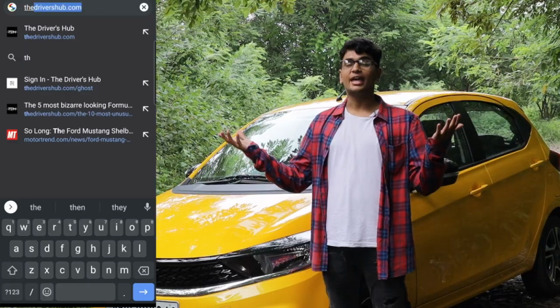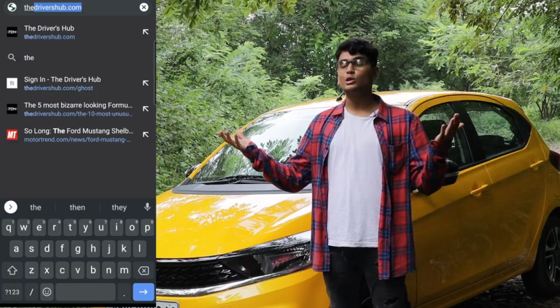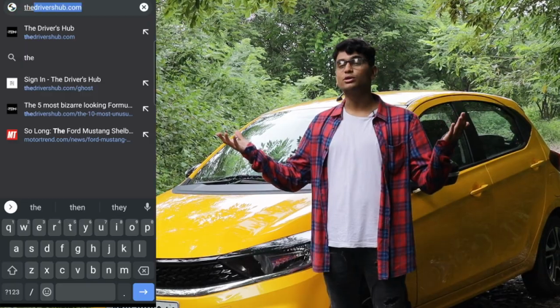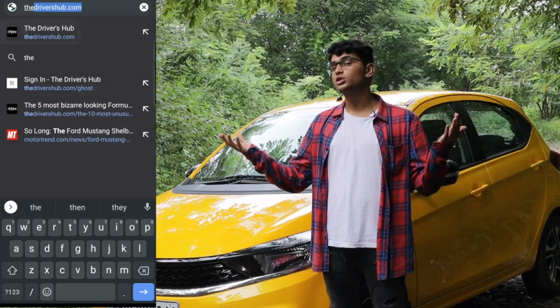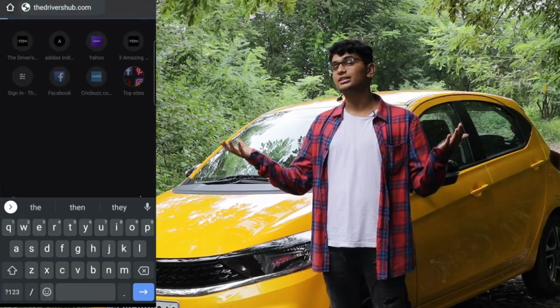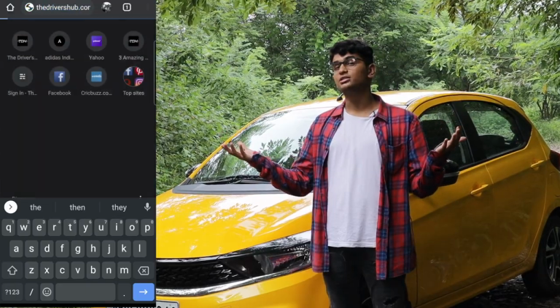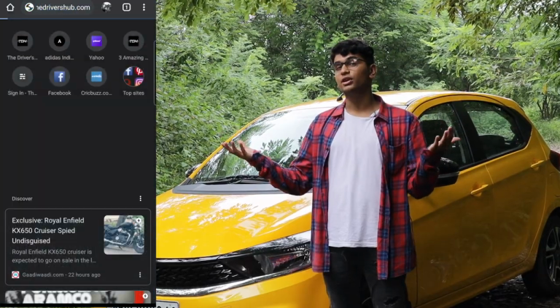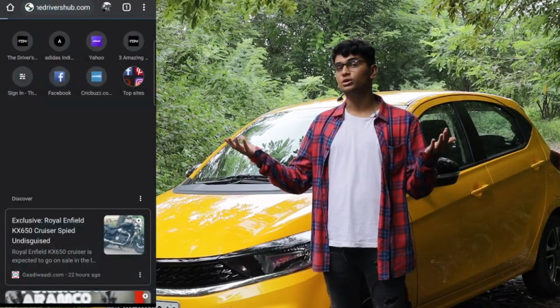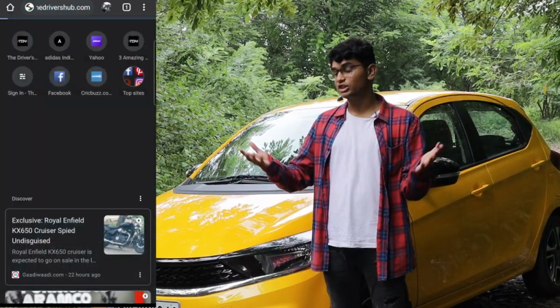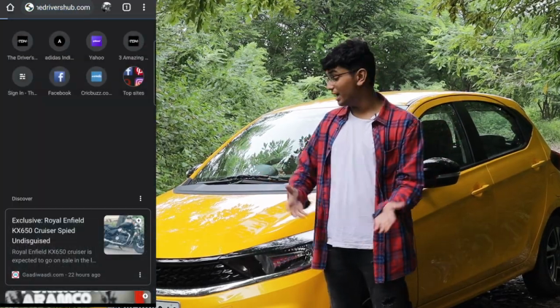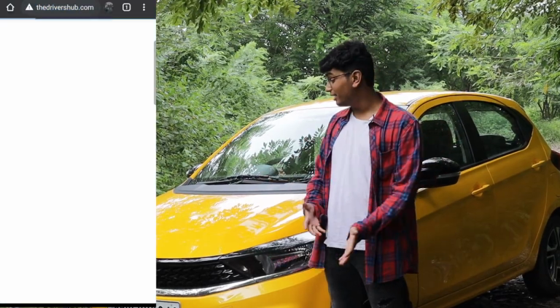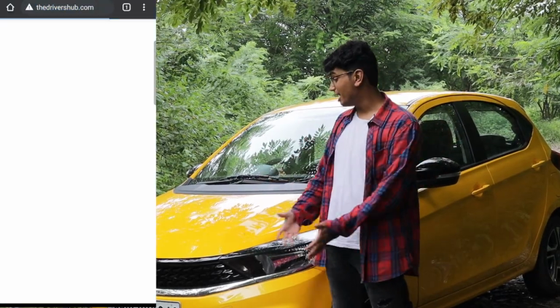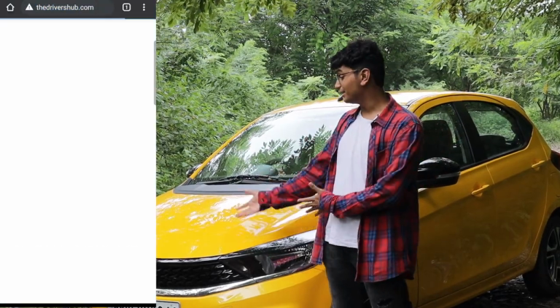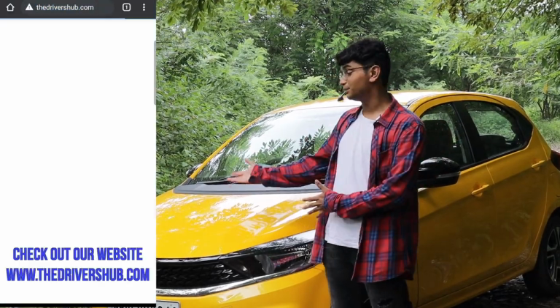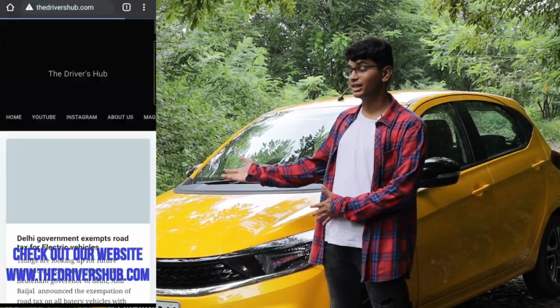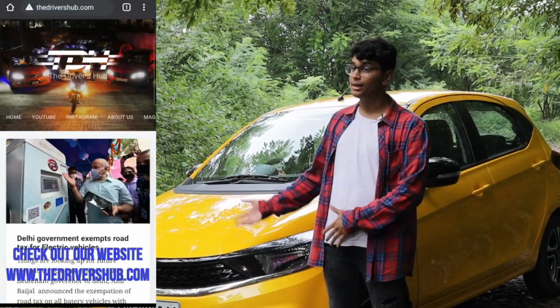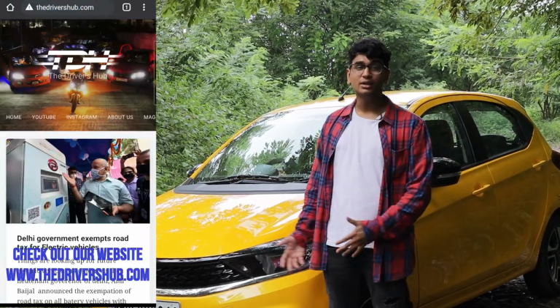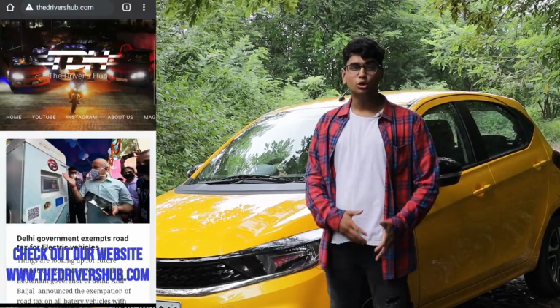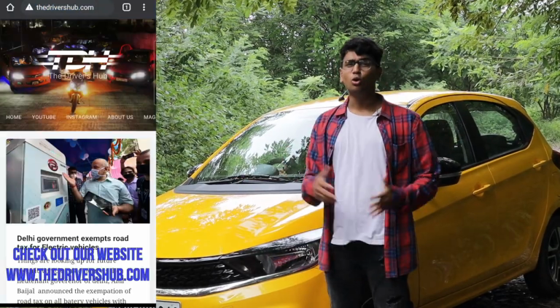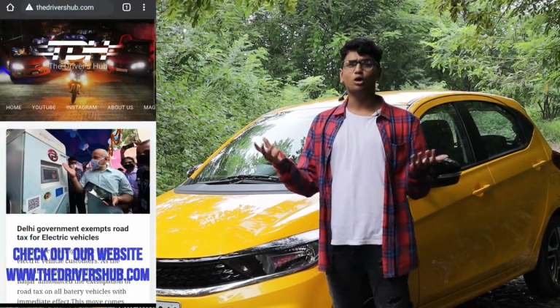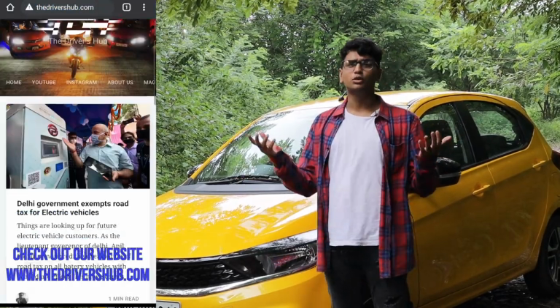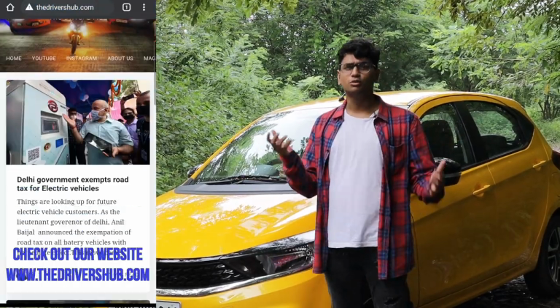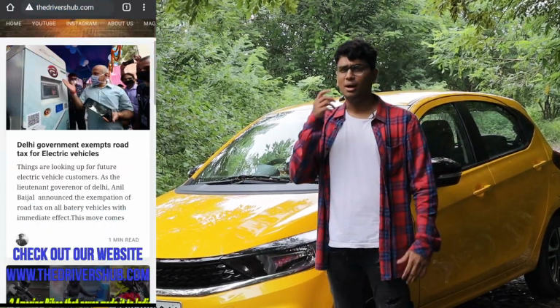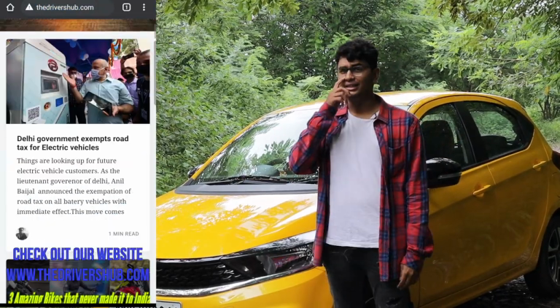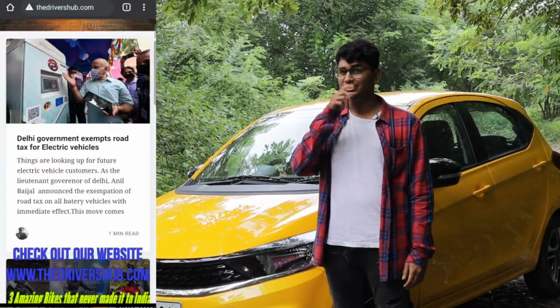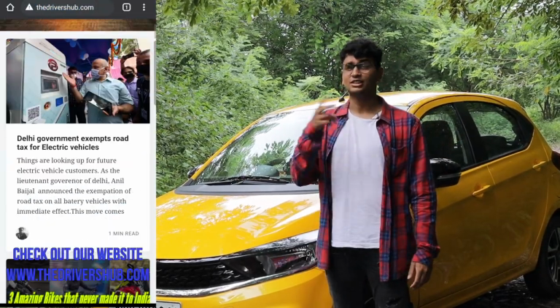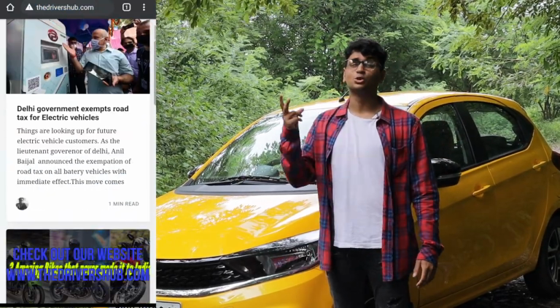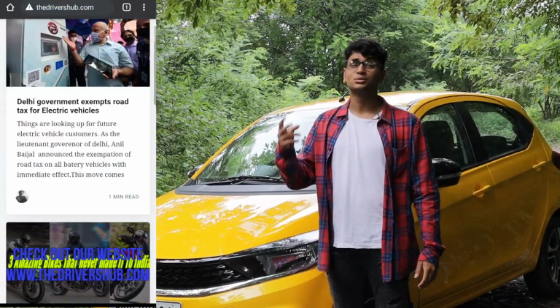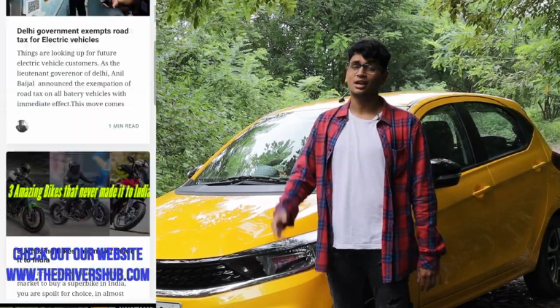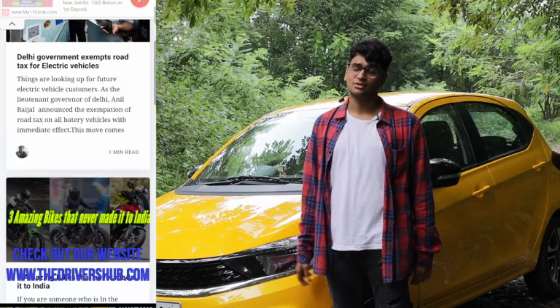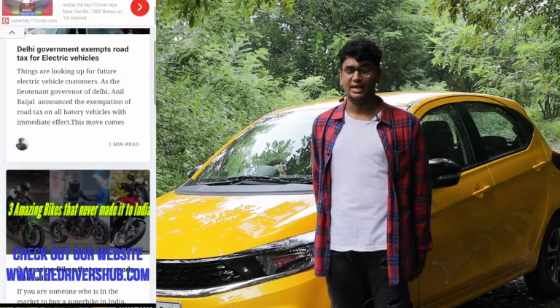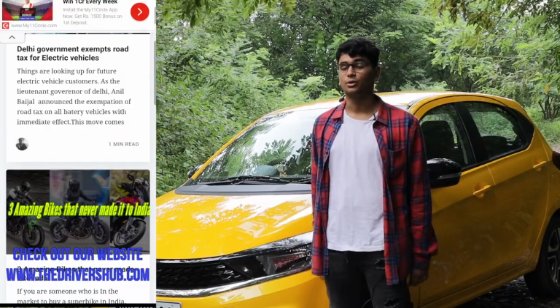Thank you so much for watching this video. Share, like, subscribe — do all of those formalities. This is Sohamsara, signing out.